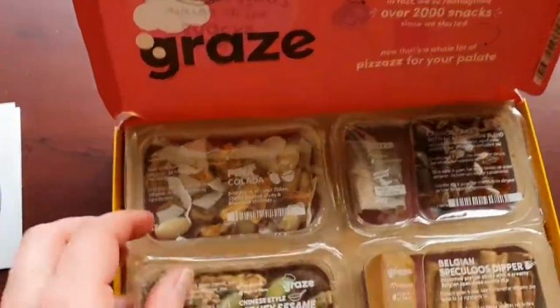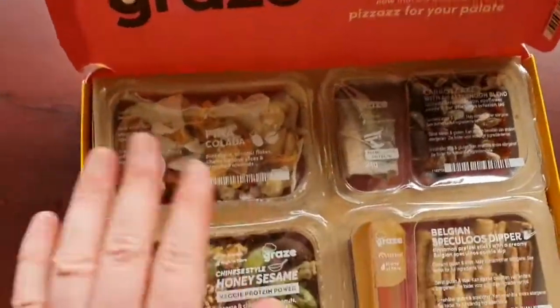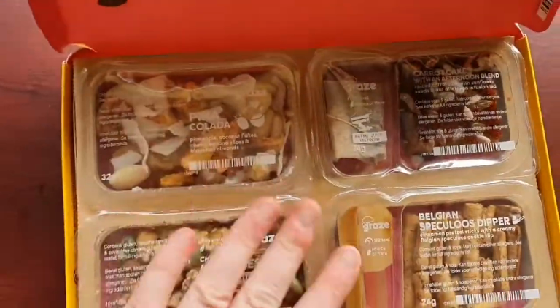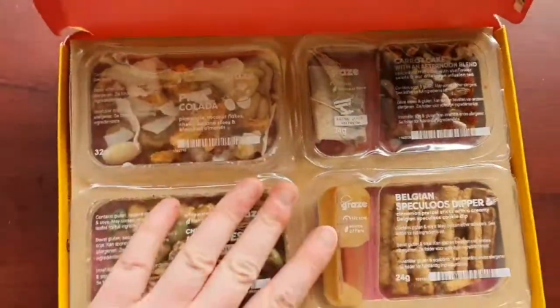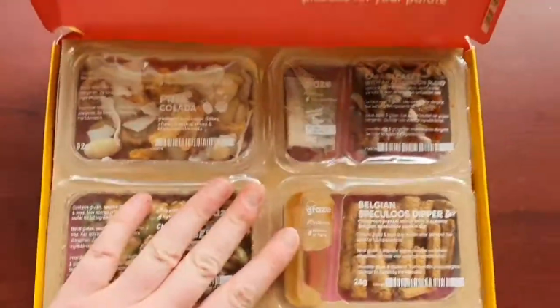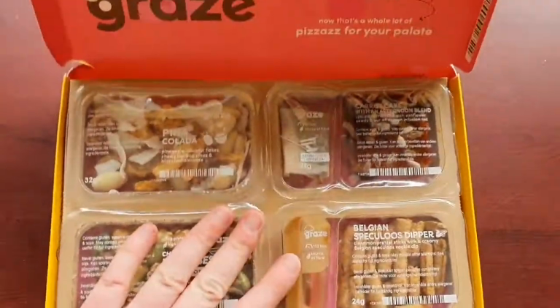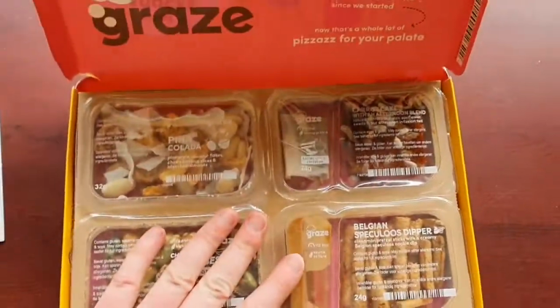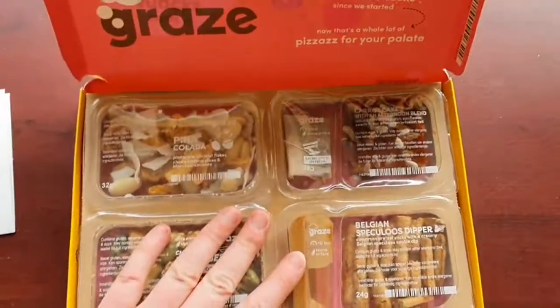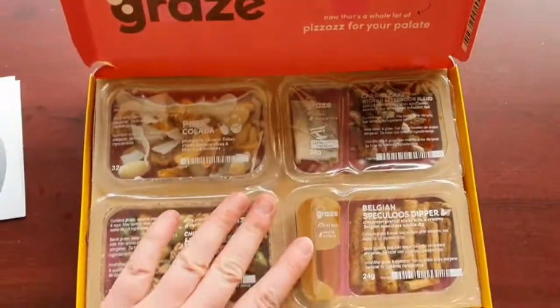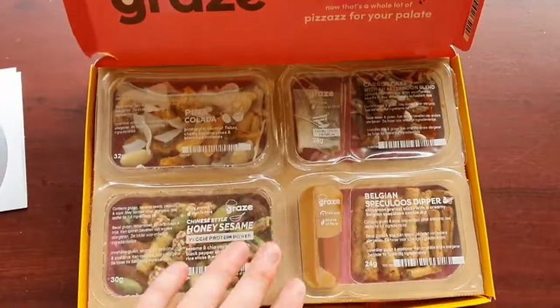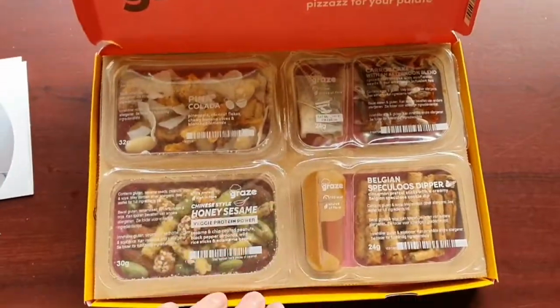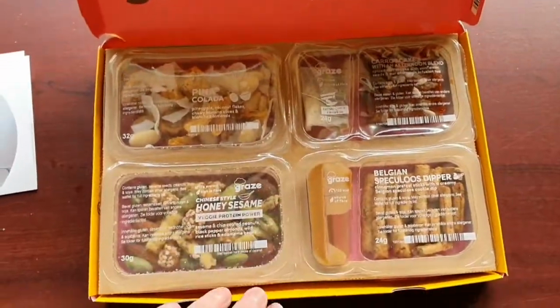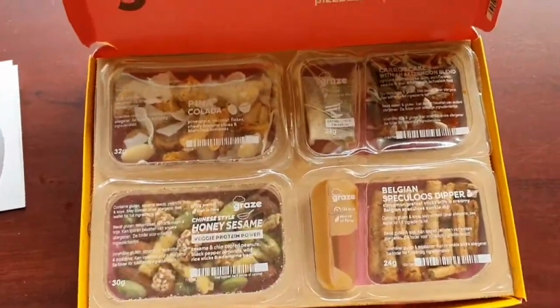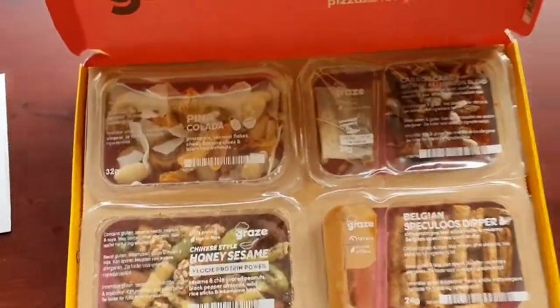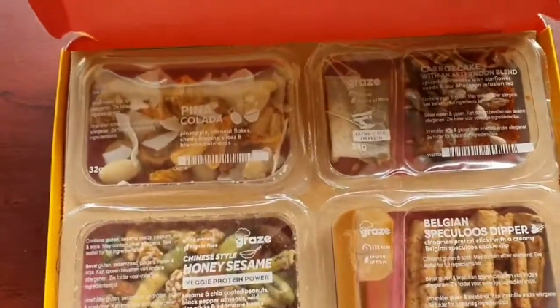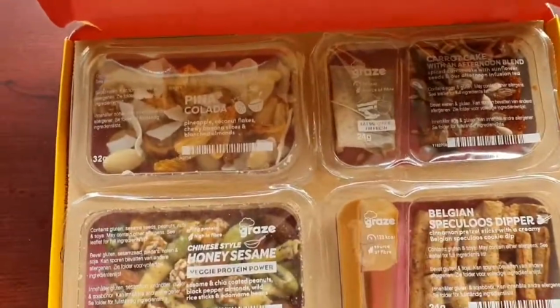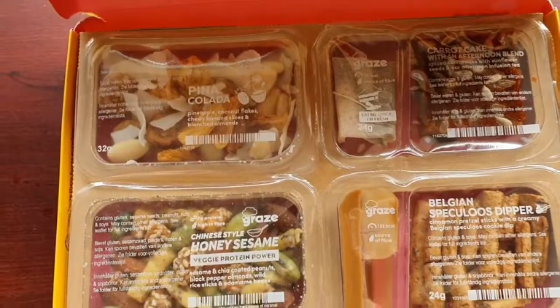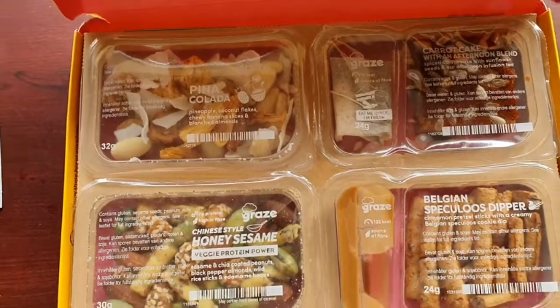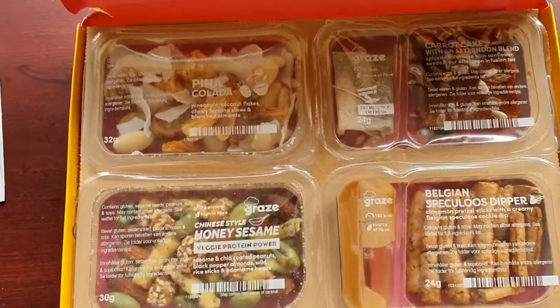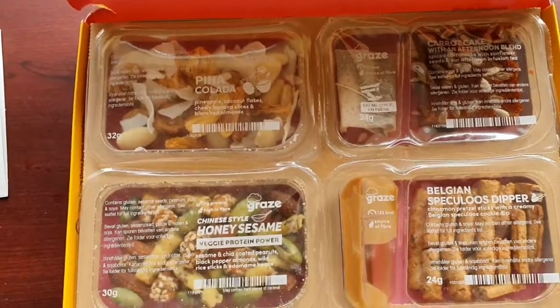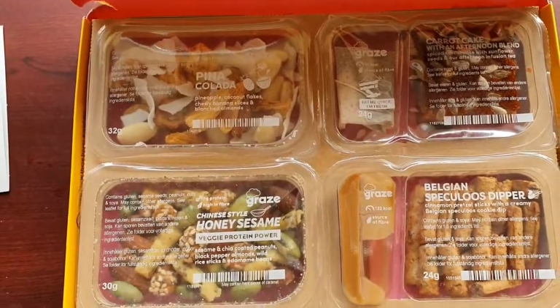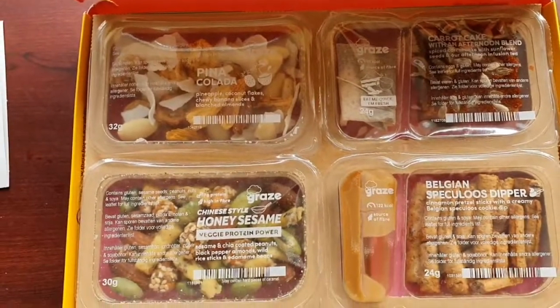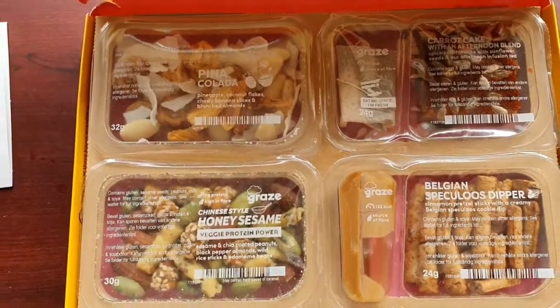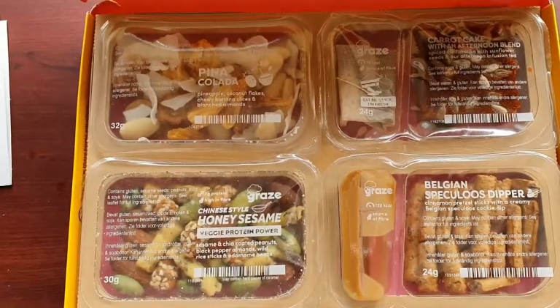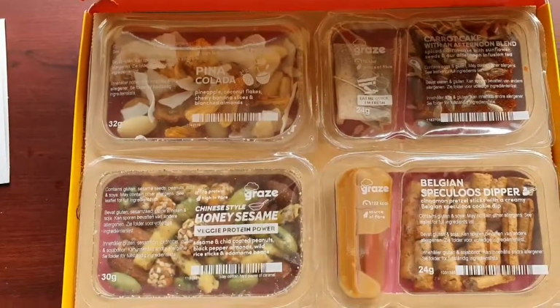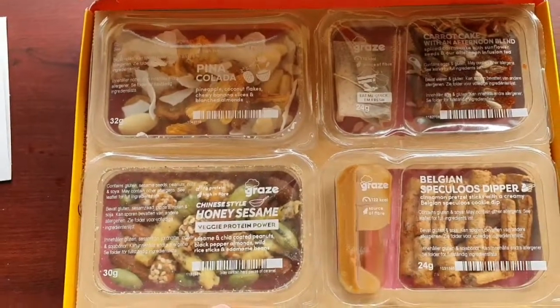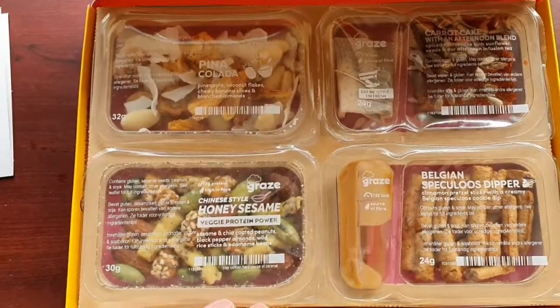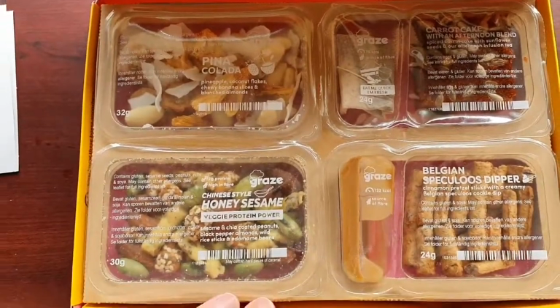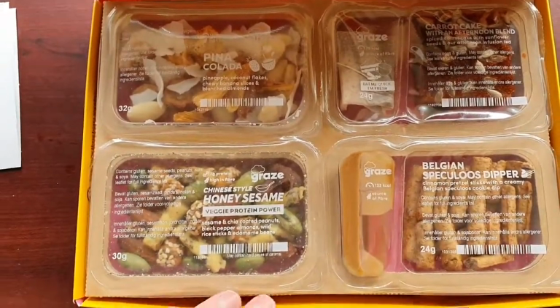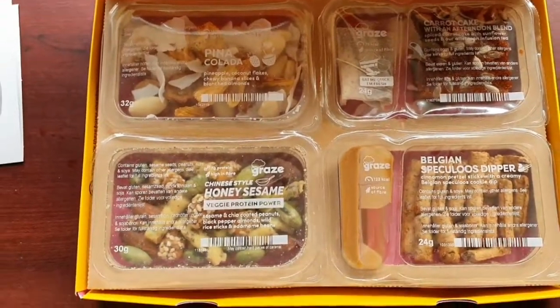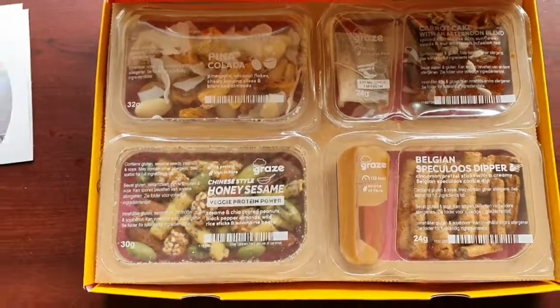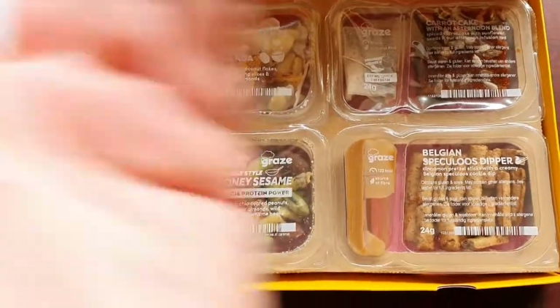So that is June's Graze box for you. Like, comment and subscribe, and thank you for the support. Bye.